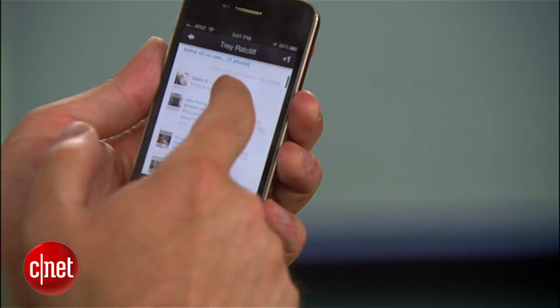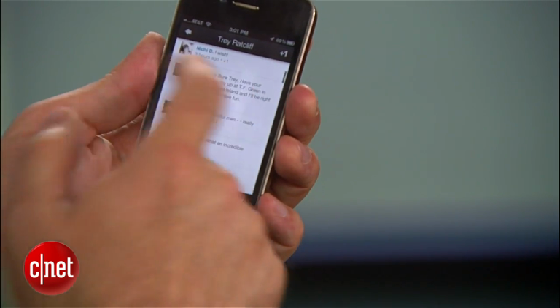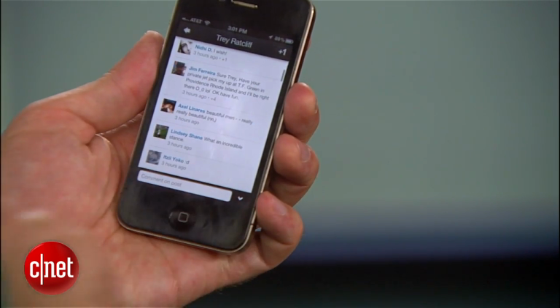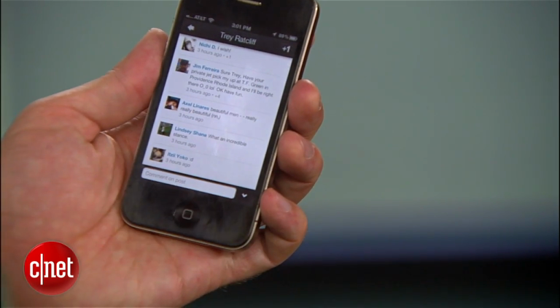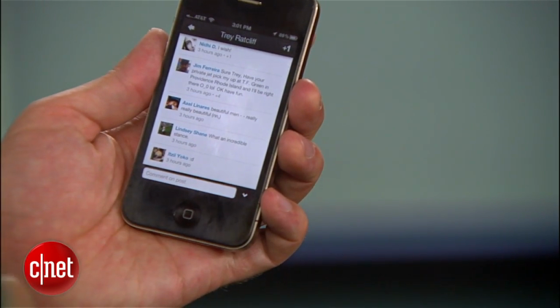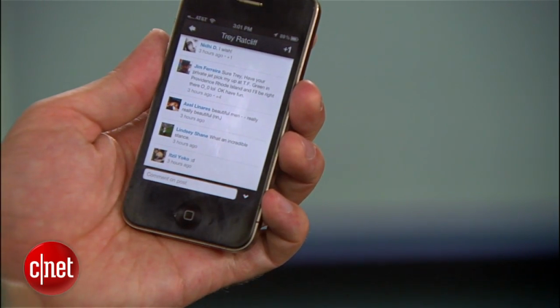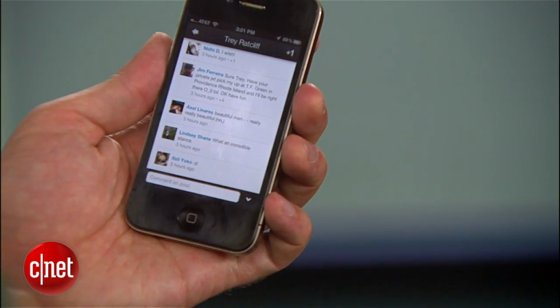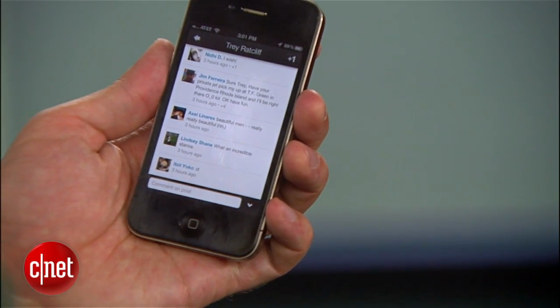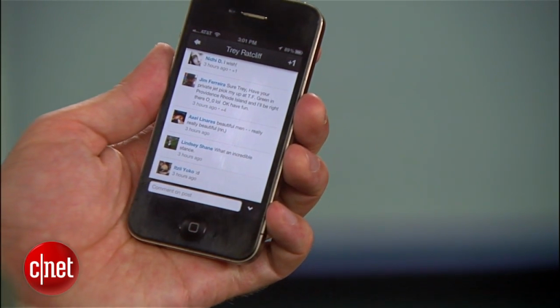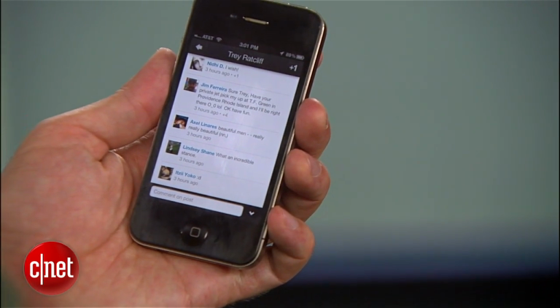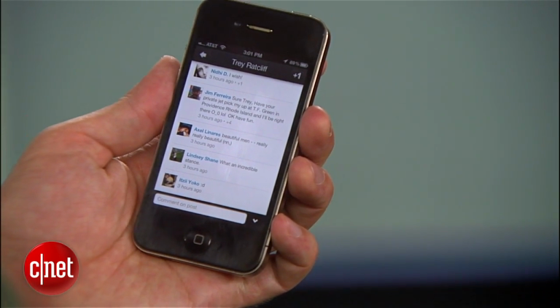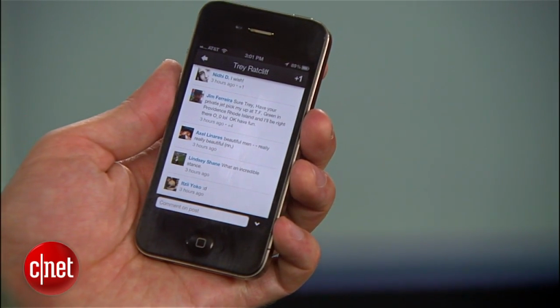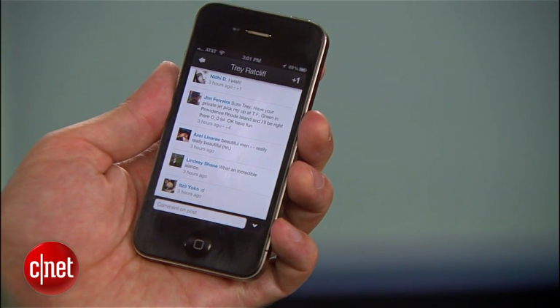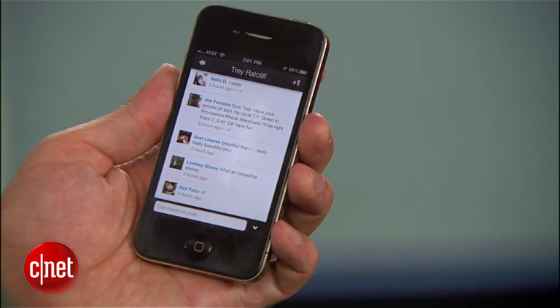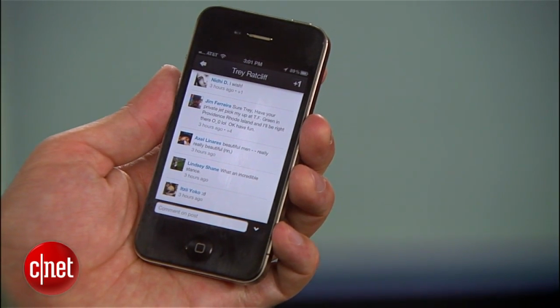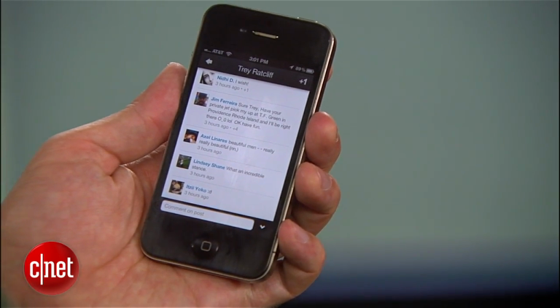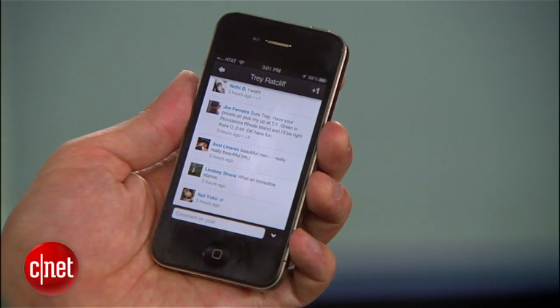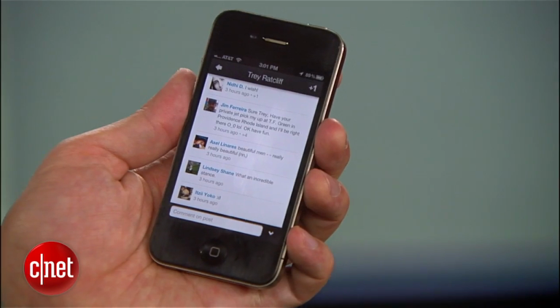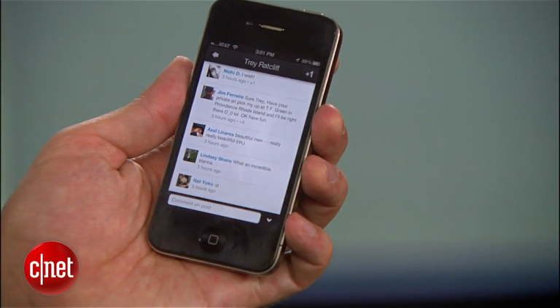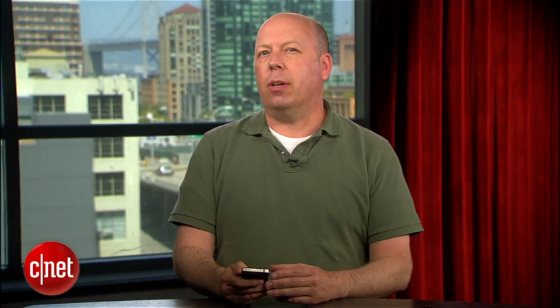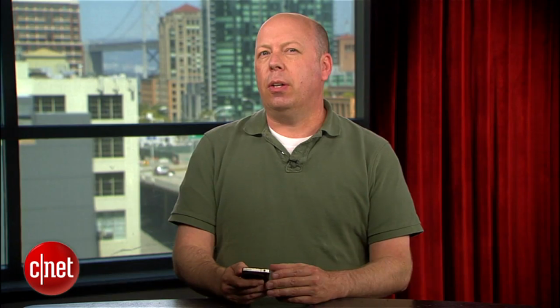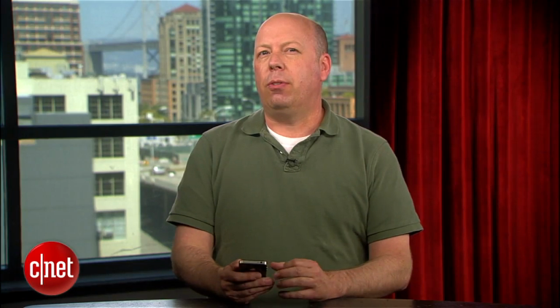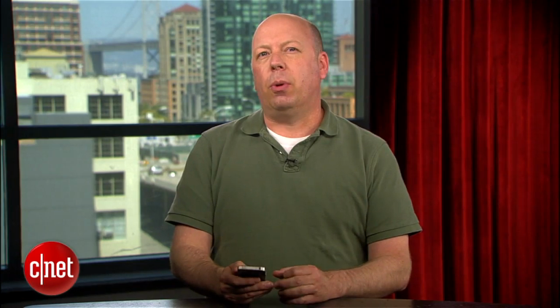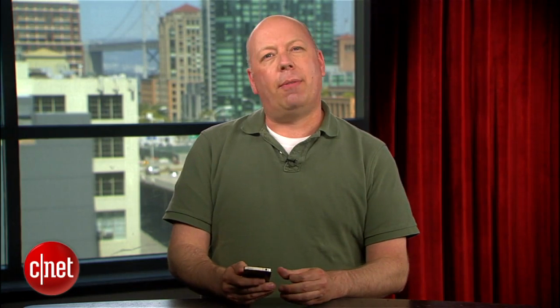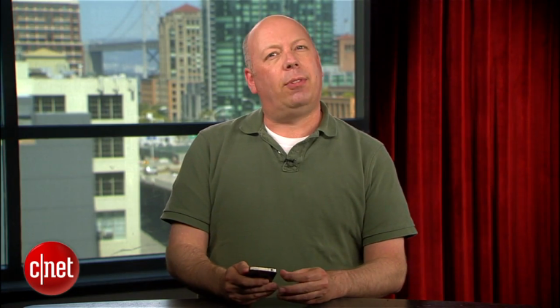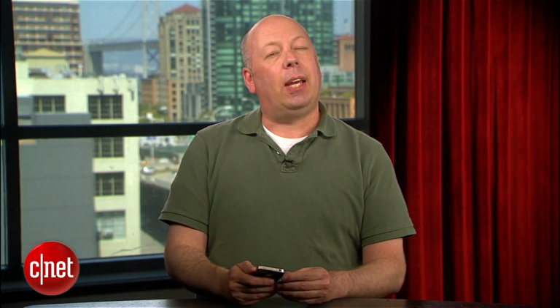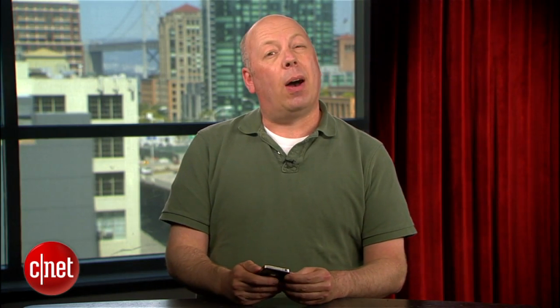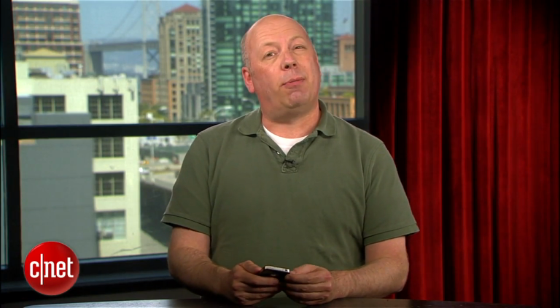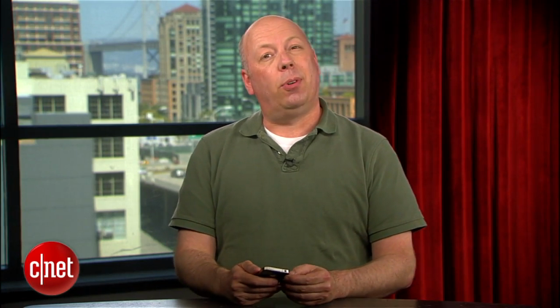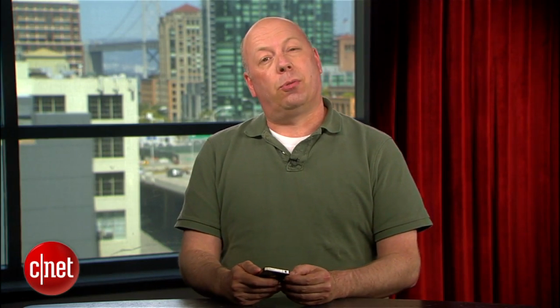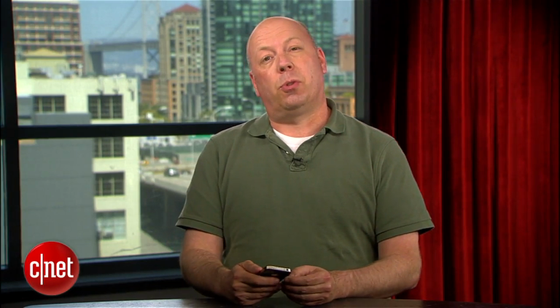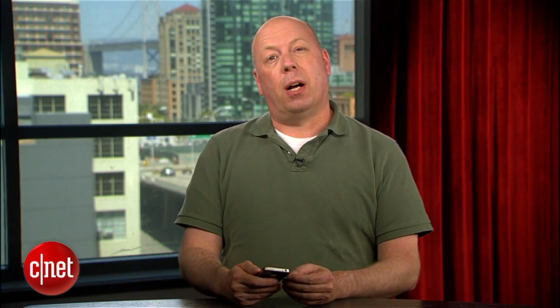While it adds an extra step, the new look definitely gives the app a better feel, so we'll have to see how iPhone users respond.